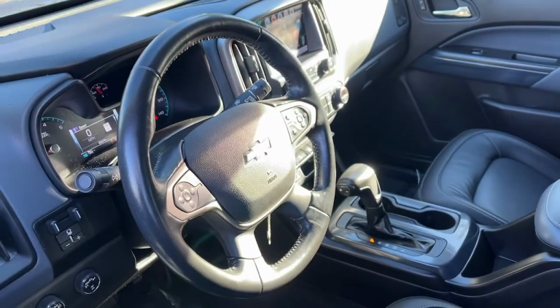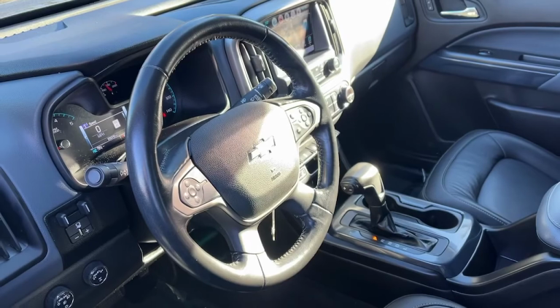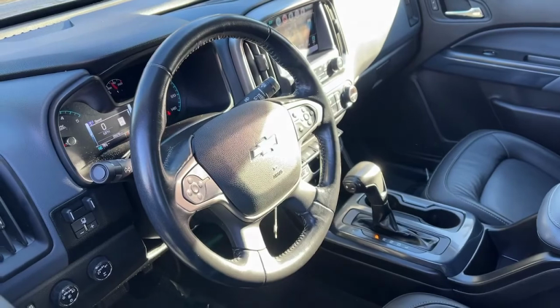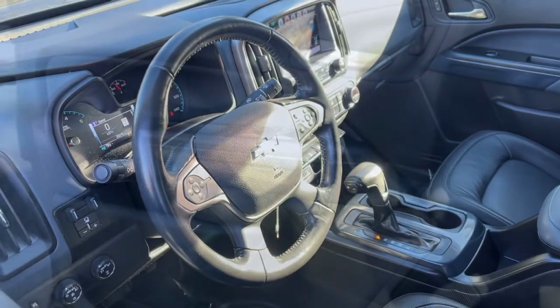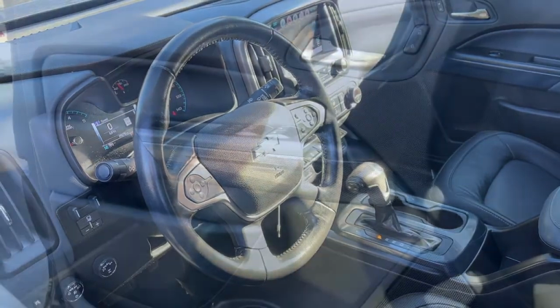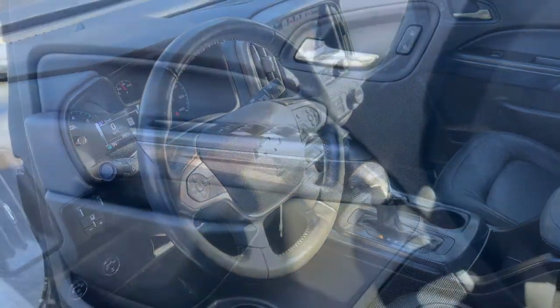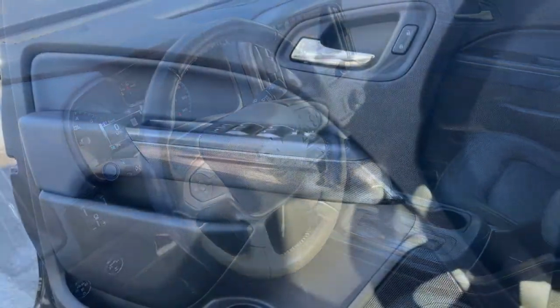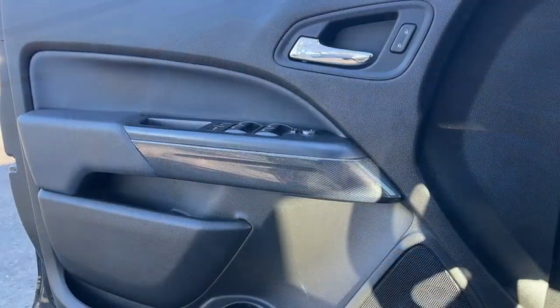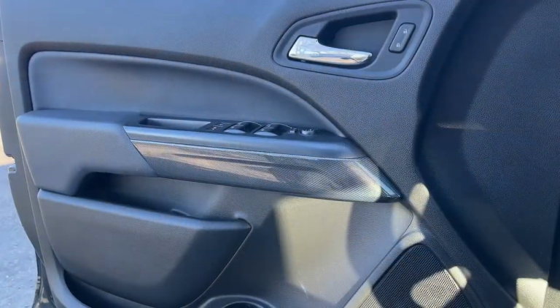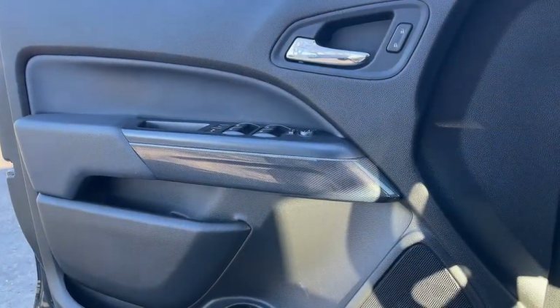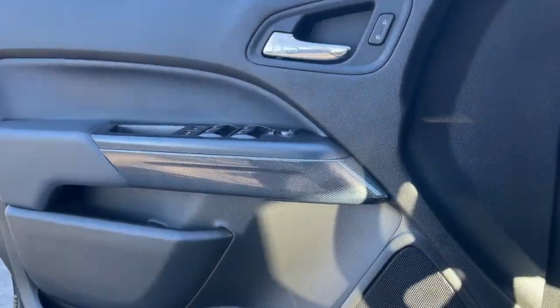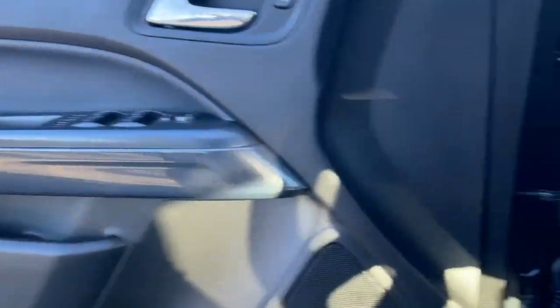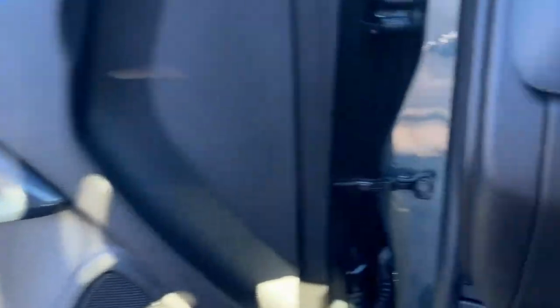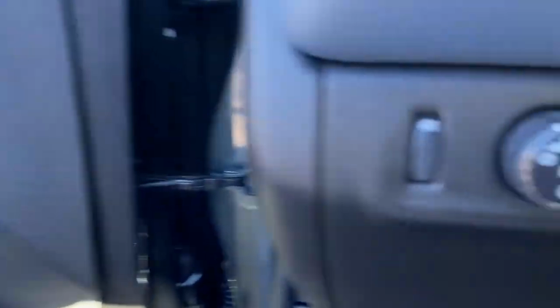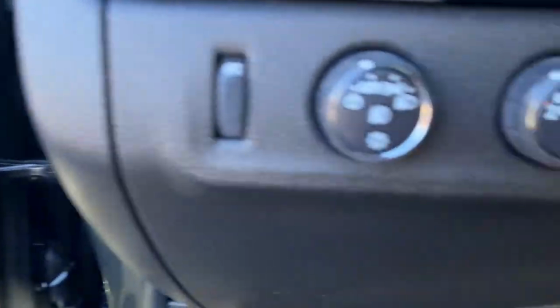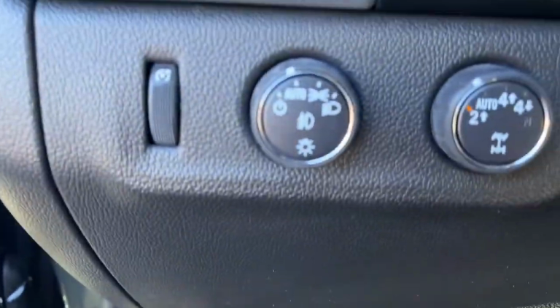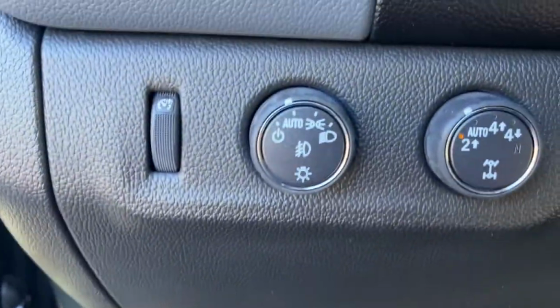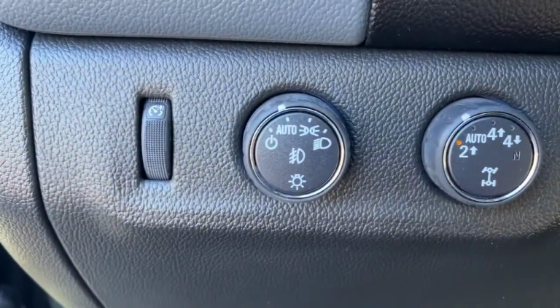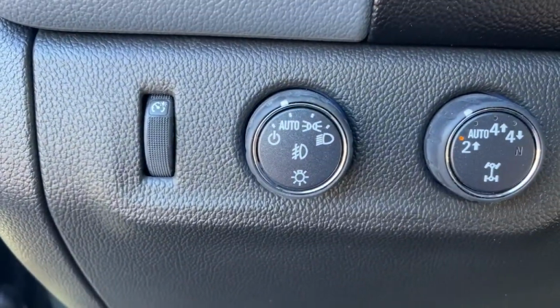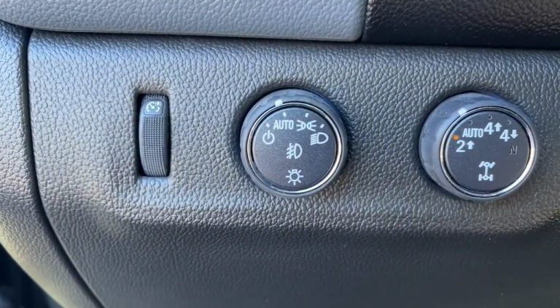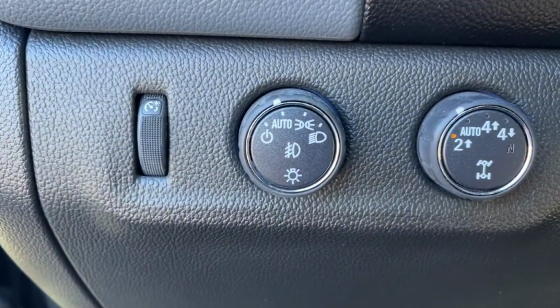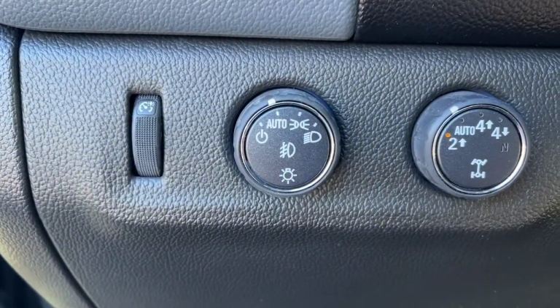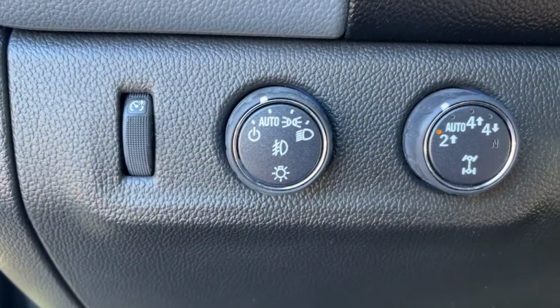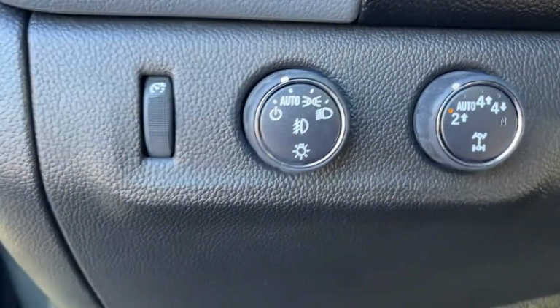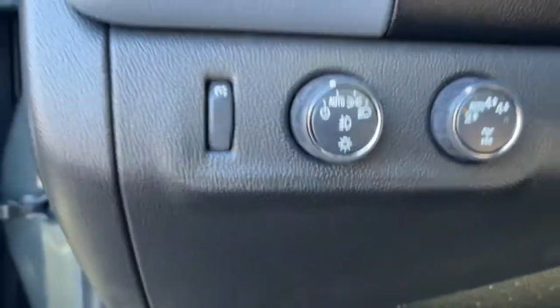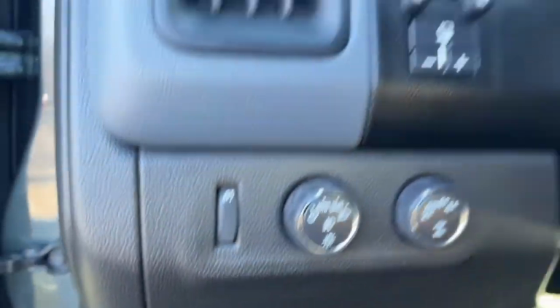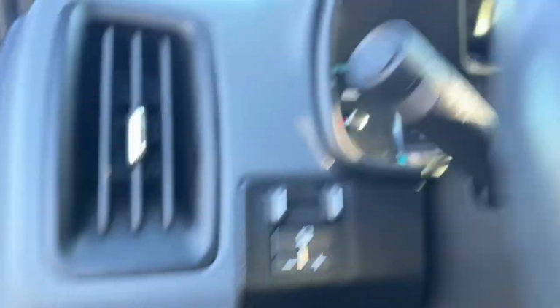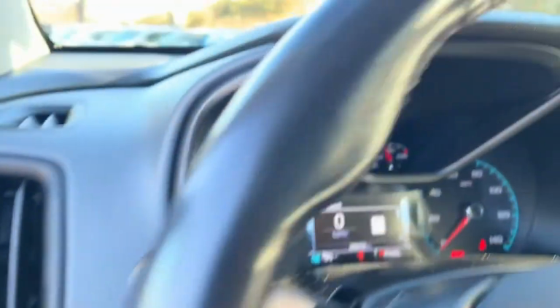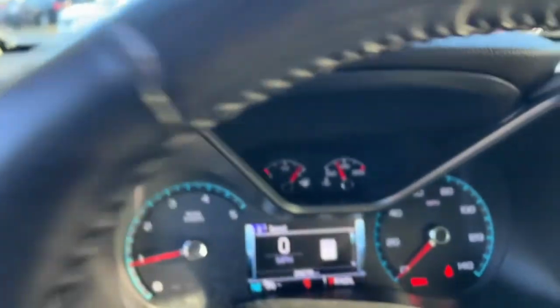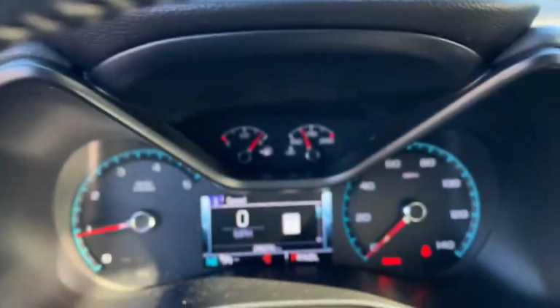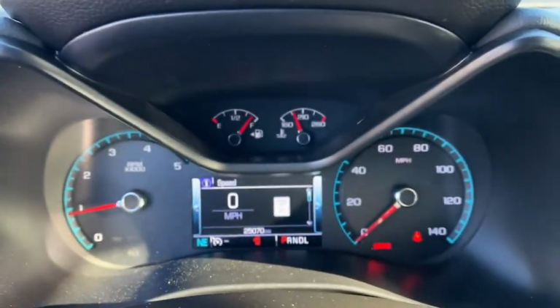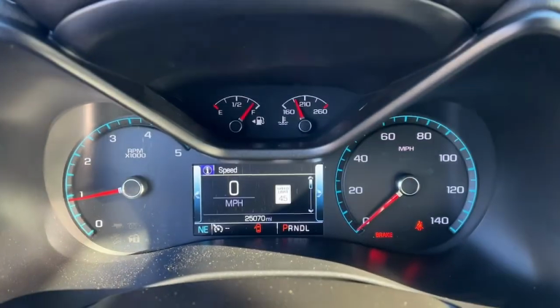These are just some of the great options this vehicle comes with: foglamps, auto-dimming rearview mirror.